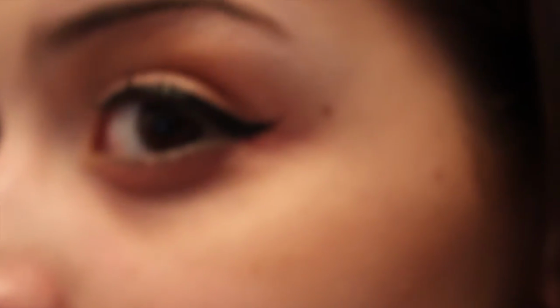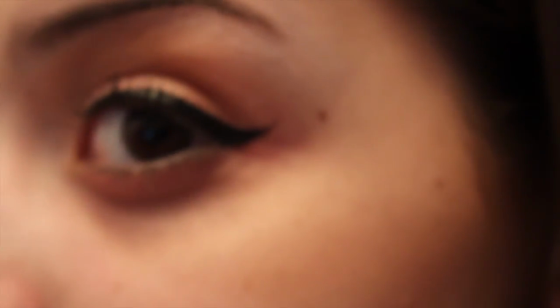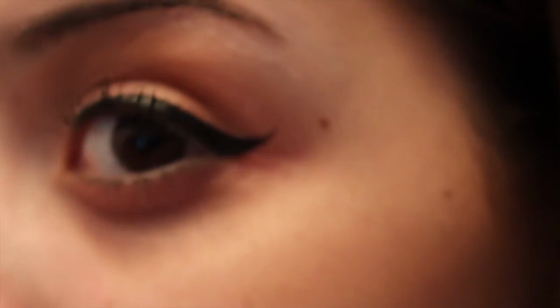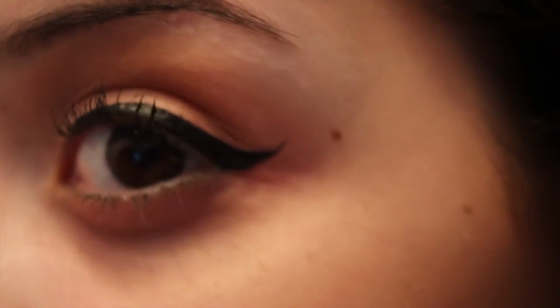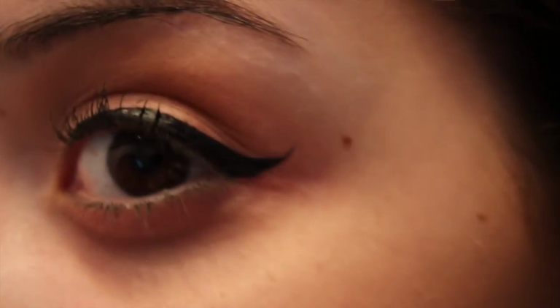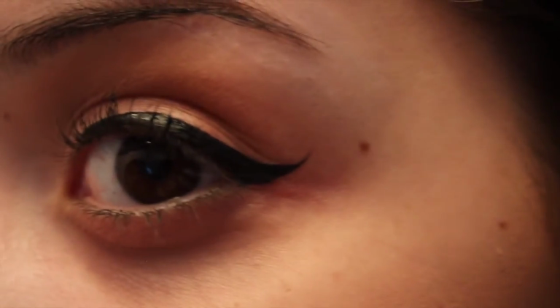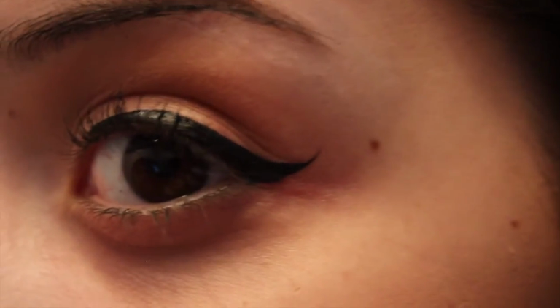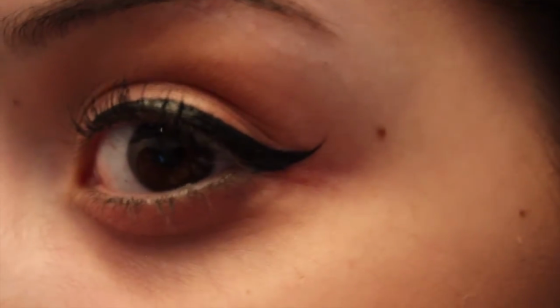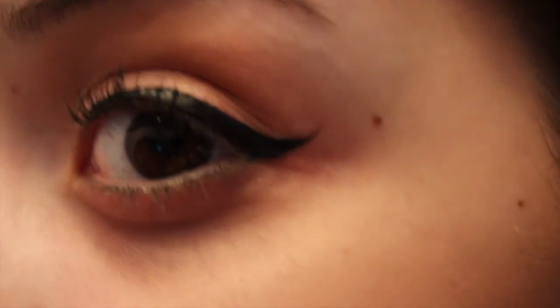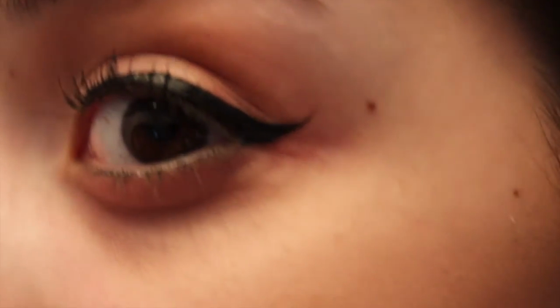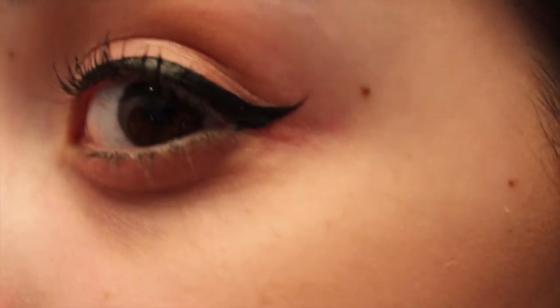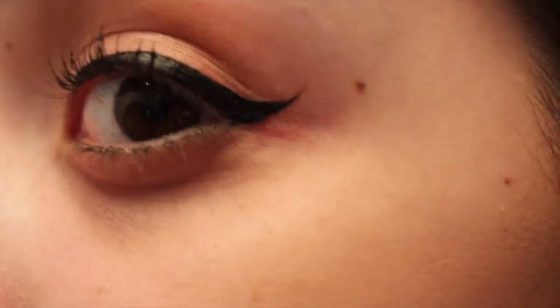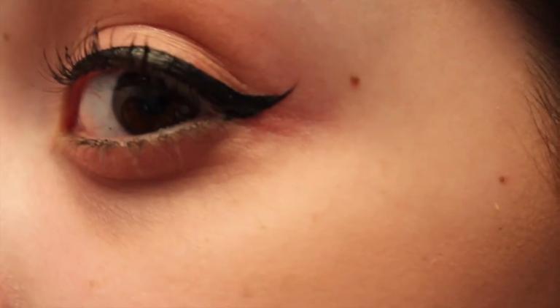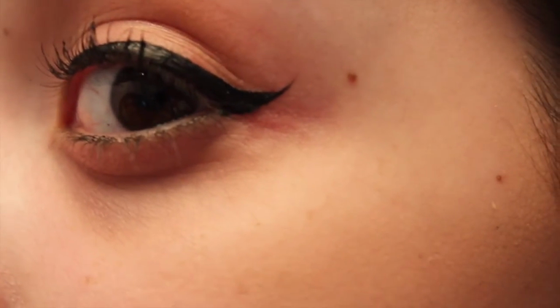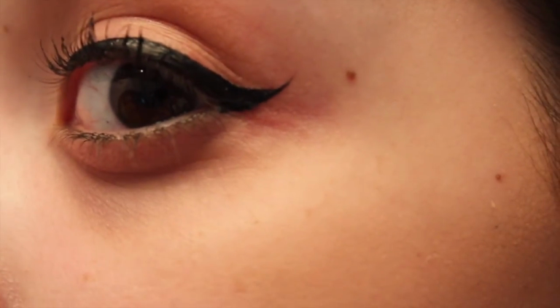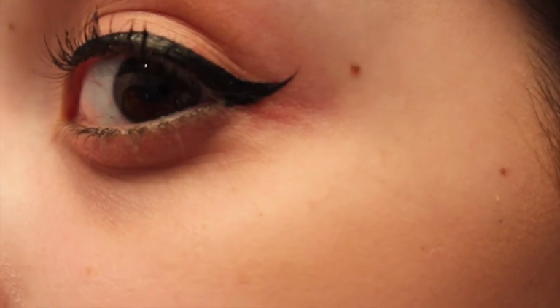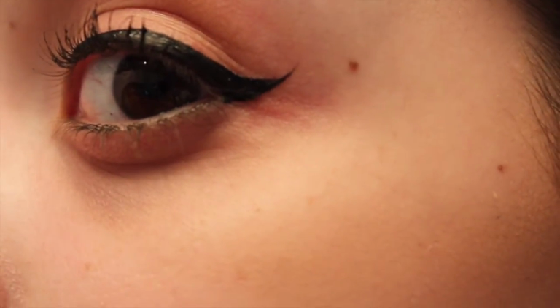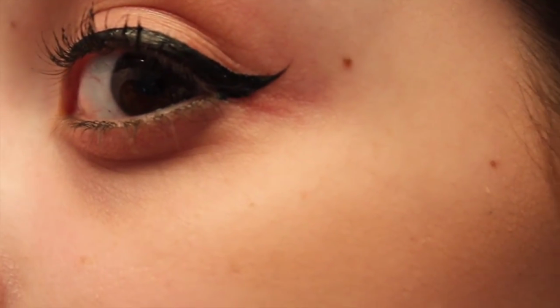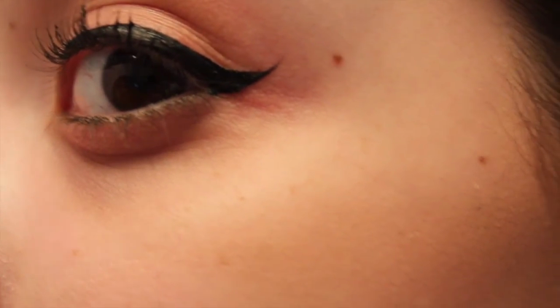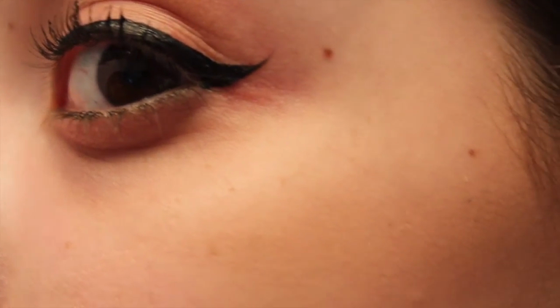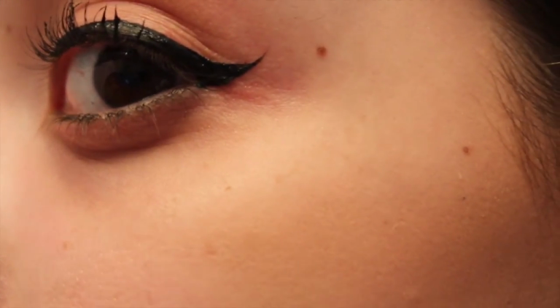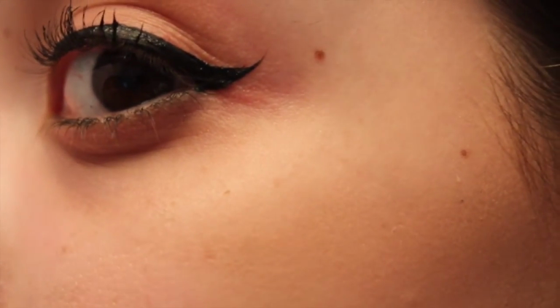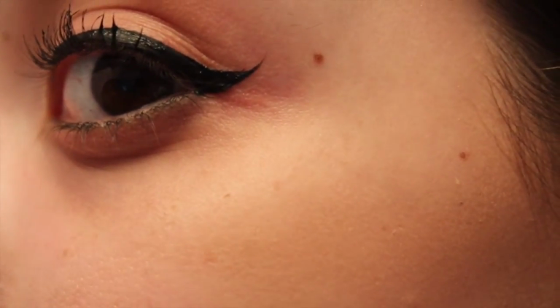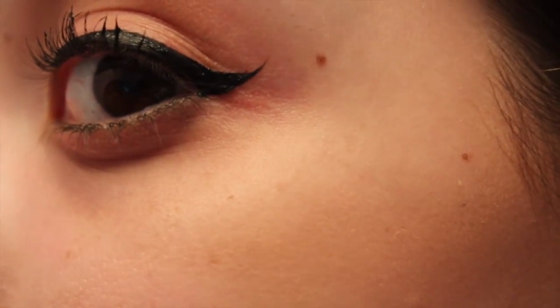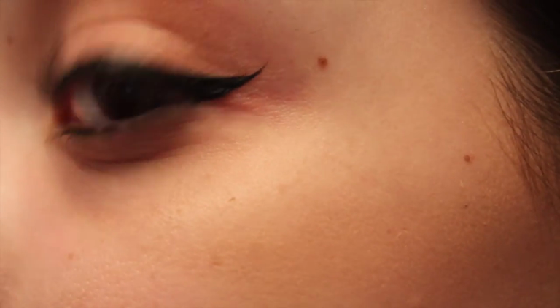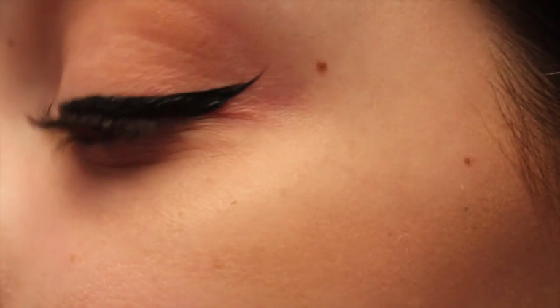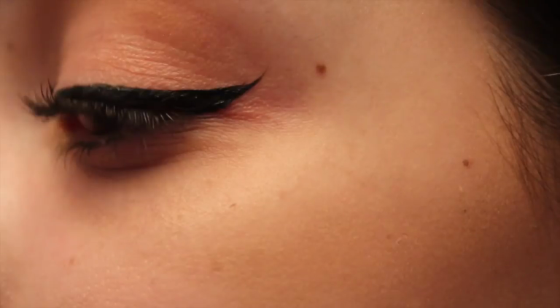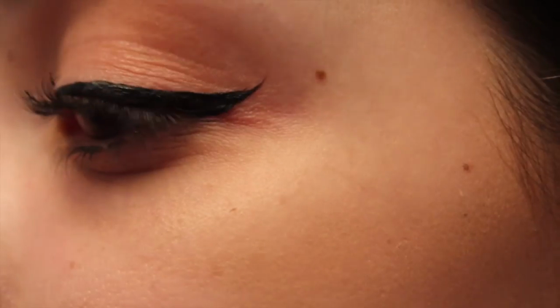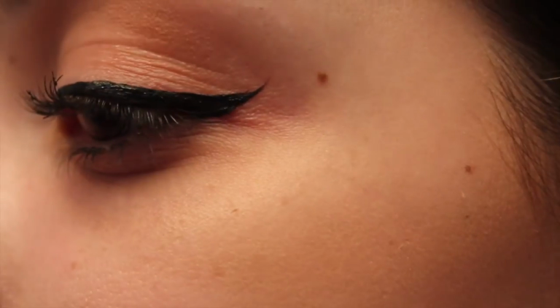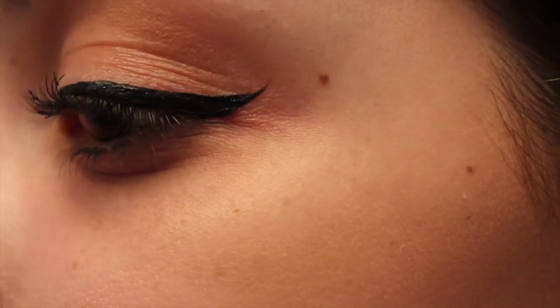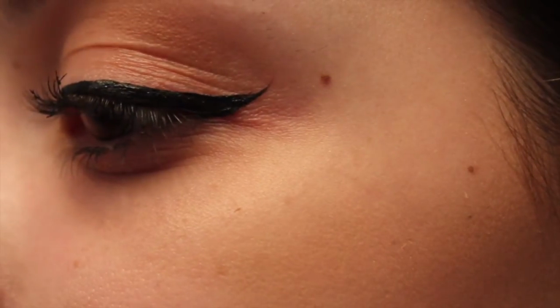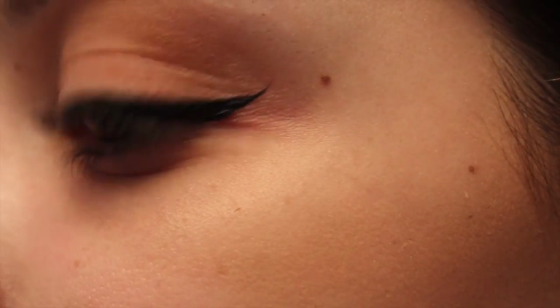And there you have it, your winged eyeliner. Hope this helped you out. Thanks for watching.